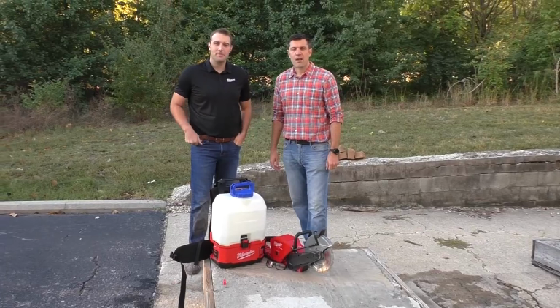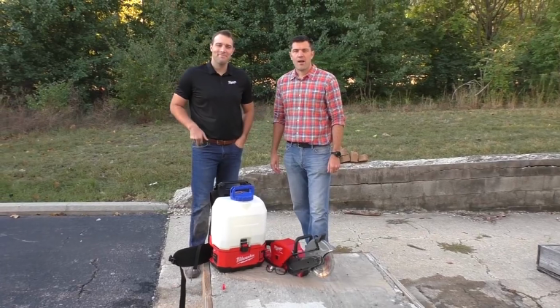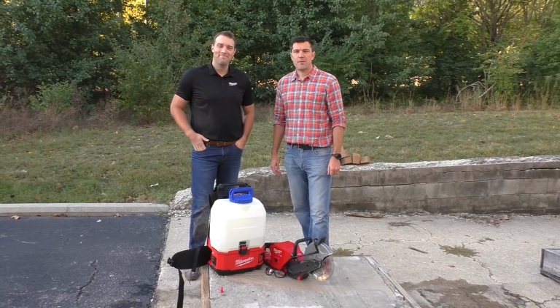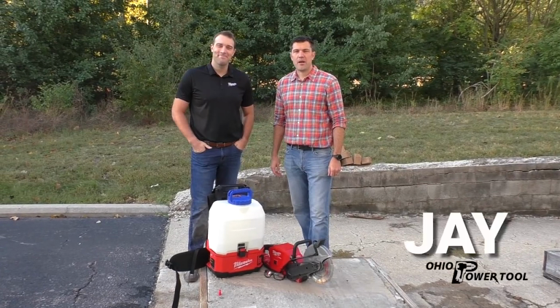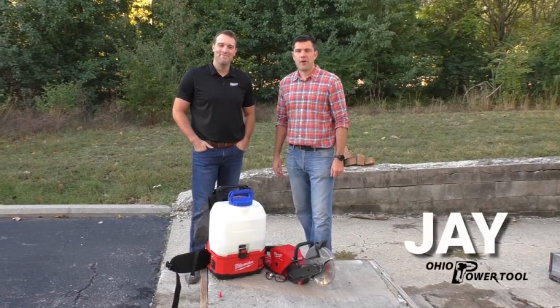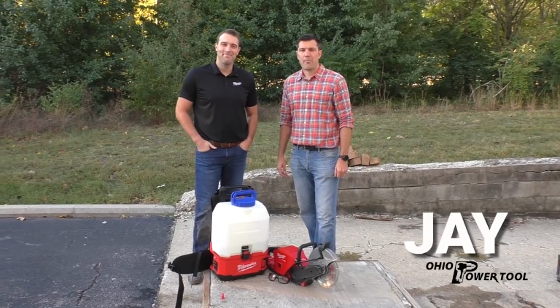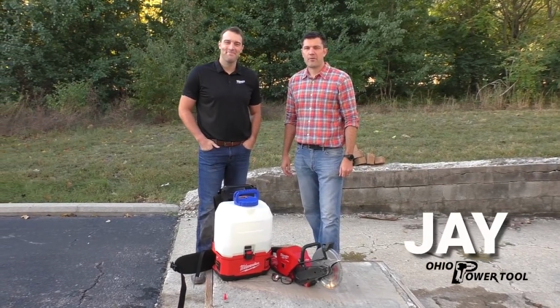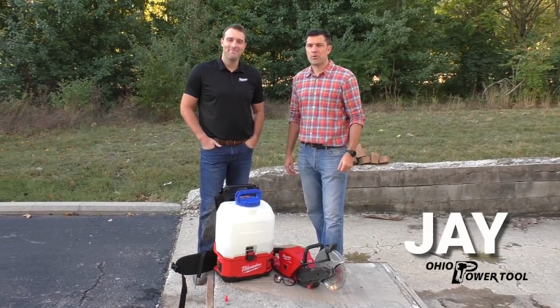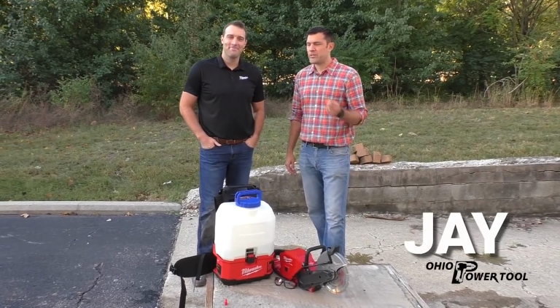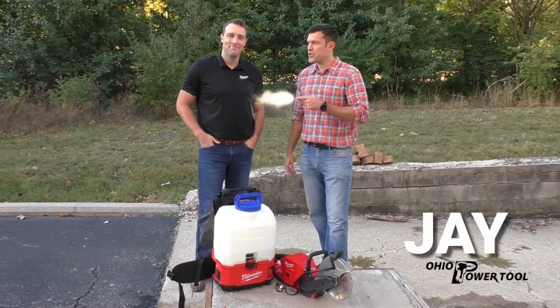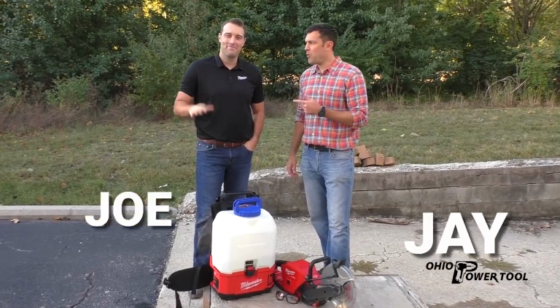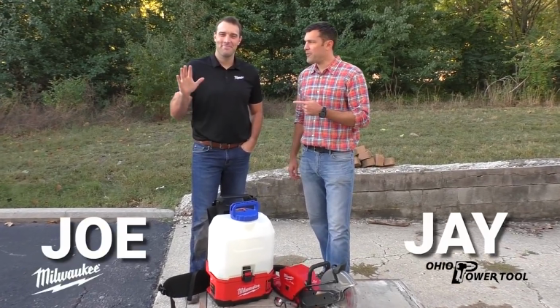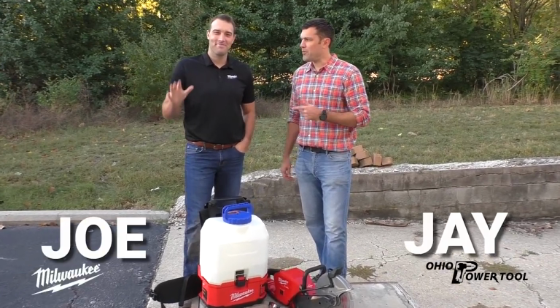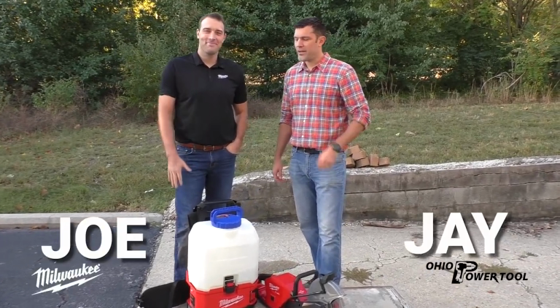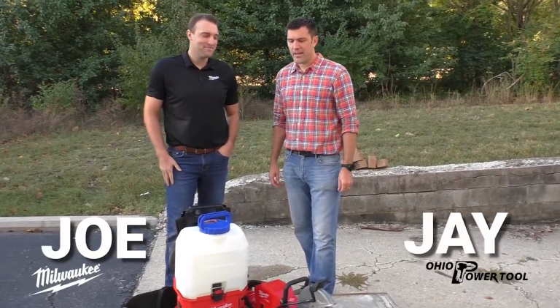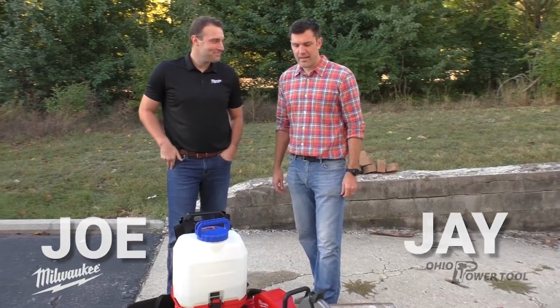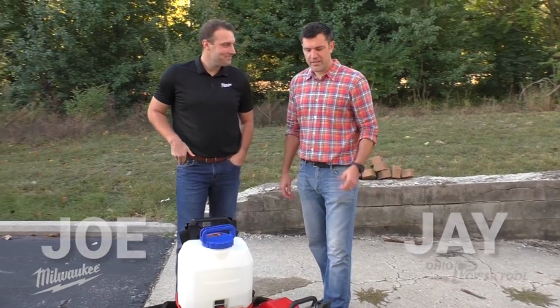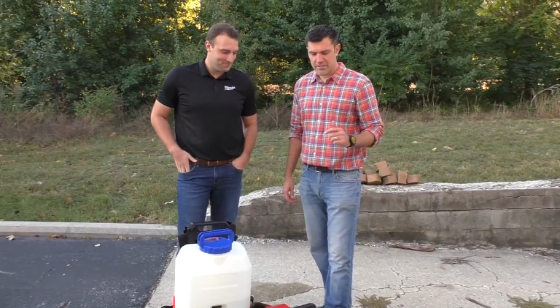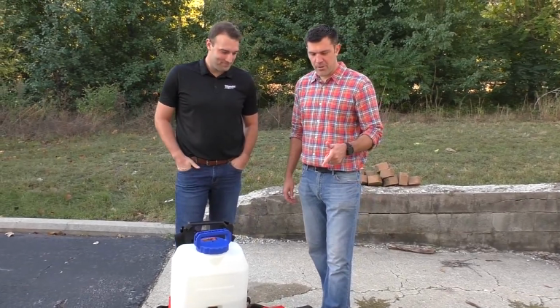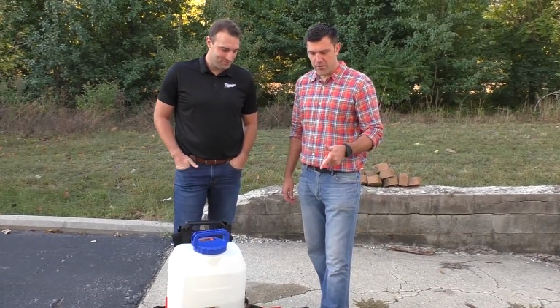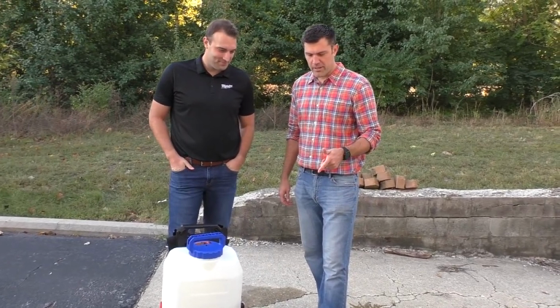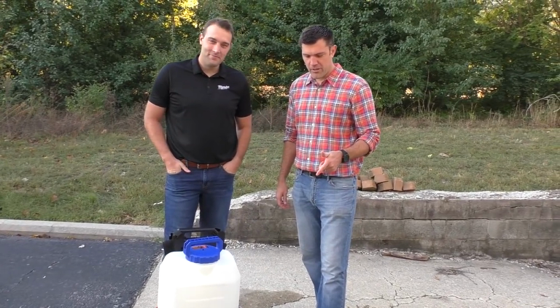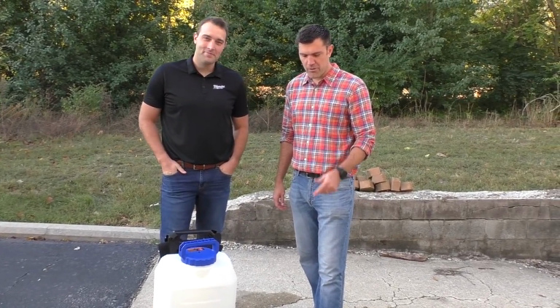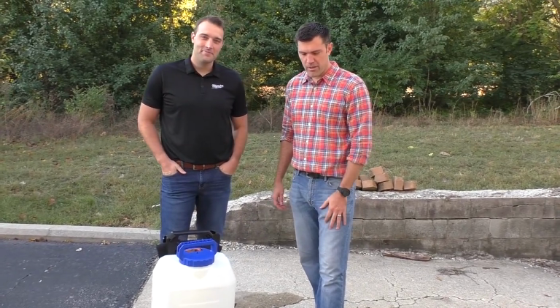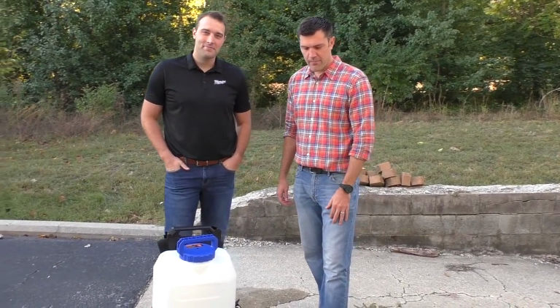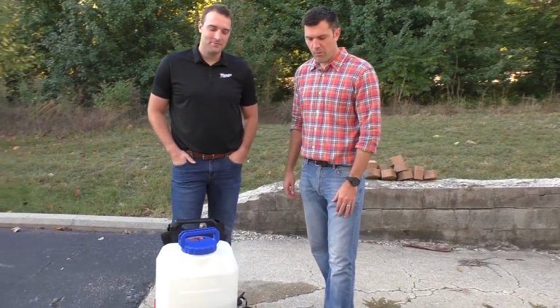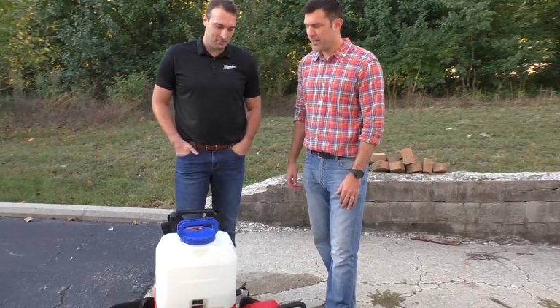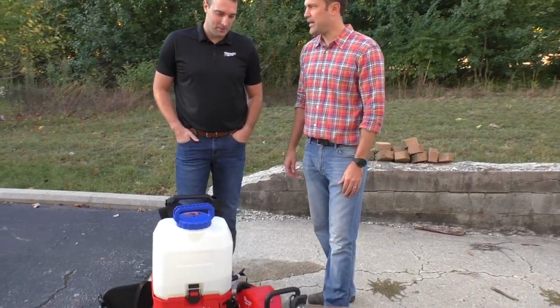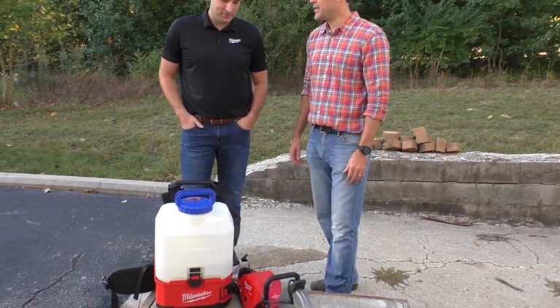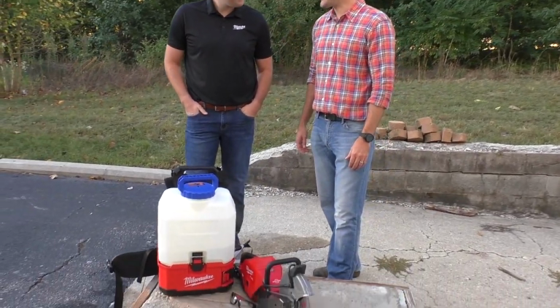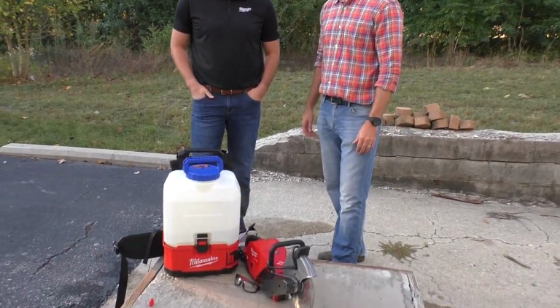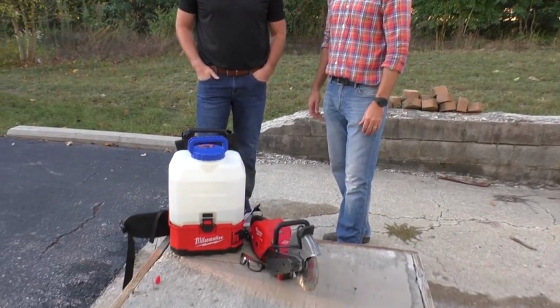Hey, I'm Jerry with Ohio Power Tool with Joe from Milwaukee, and he just demoed the new Milwaukee 9-inch concrete saw.